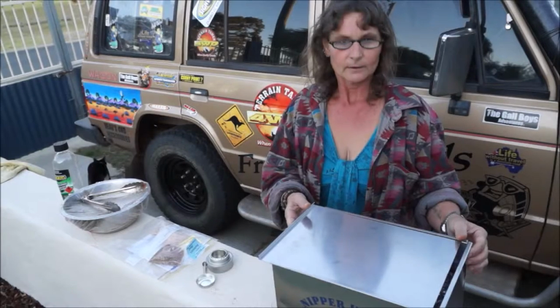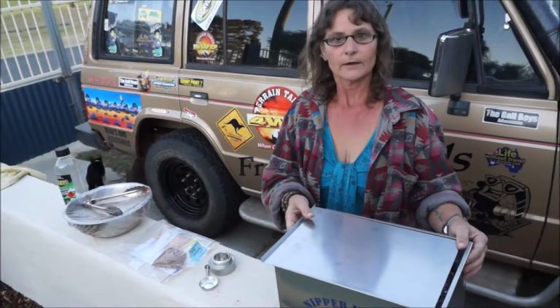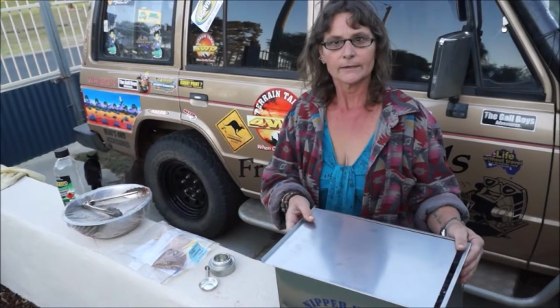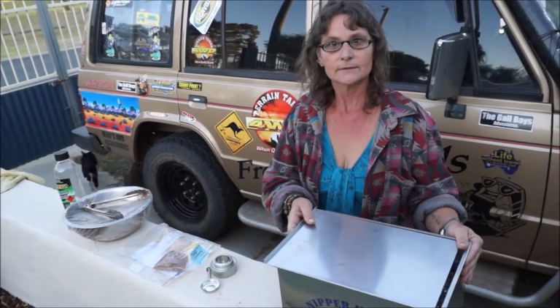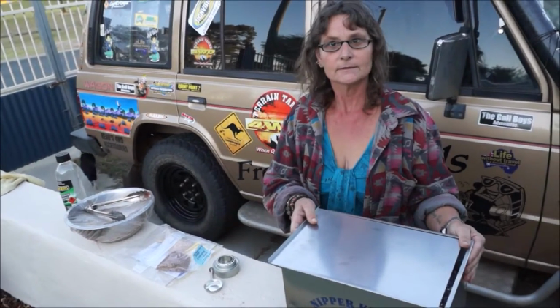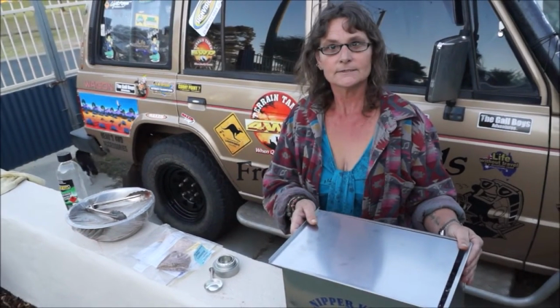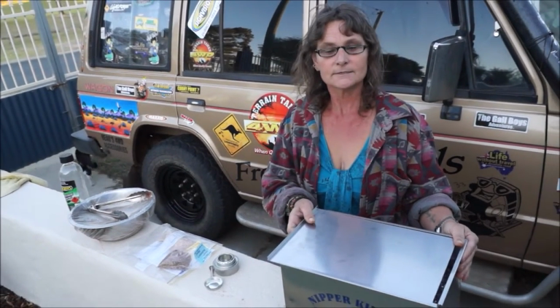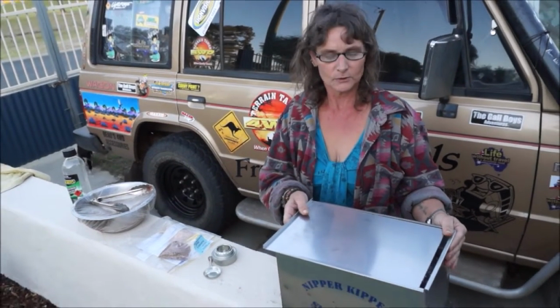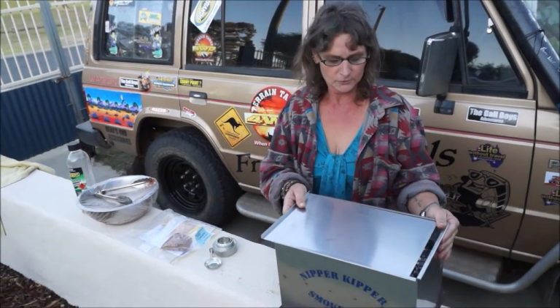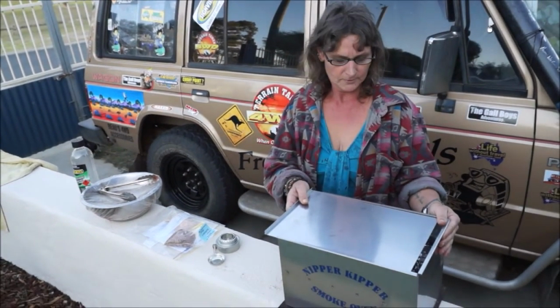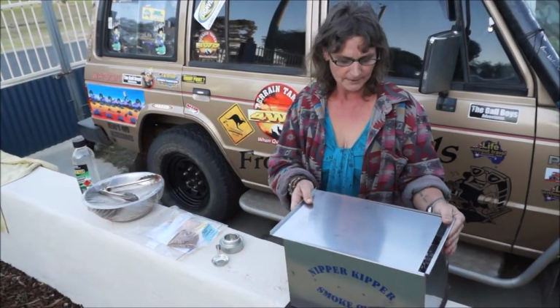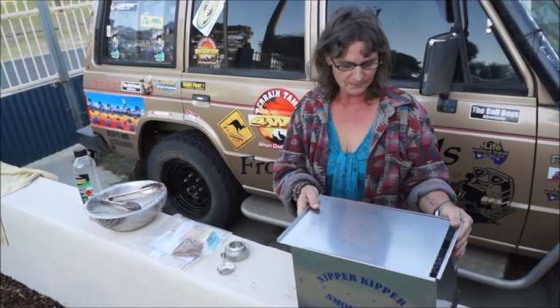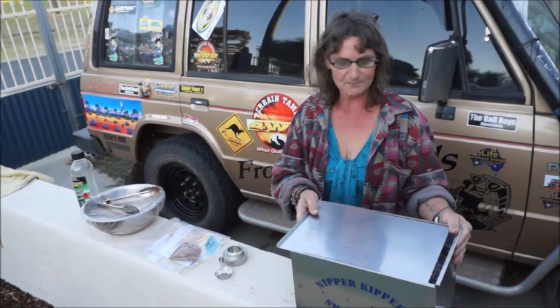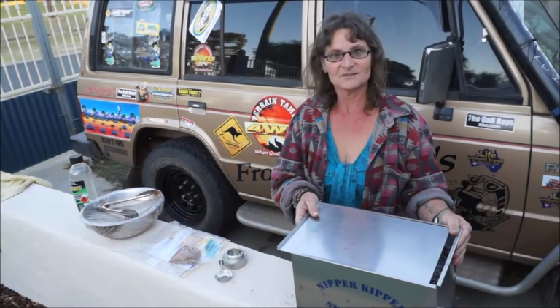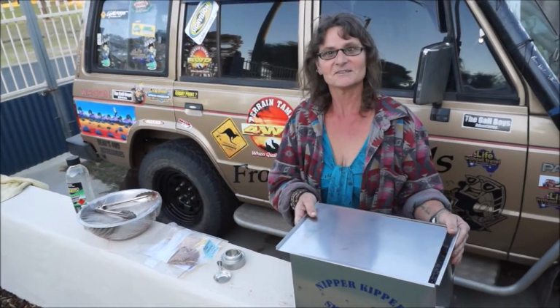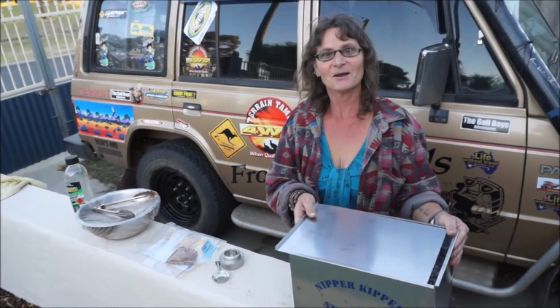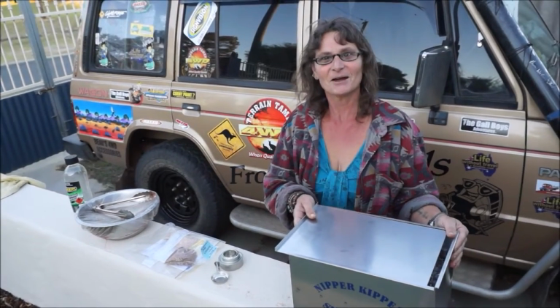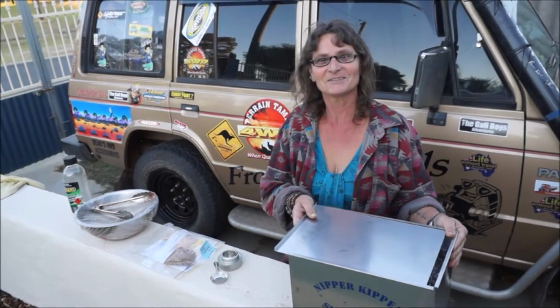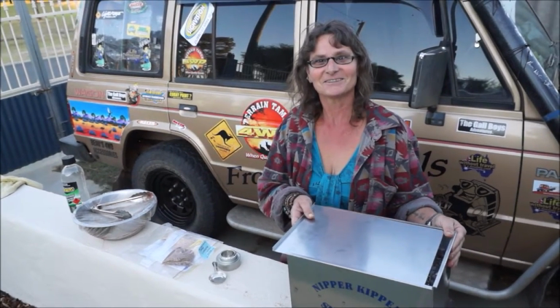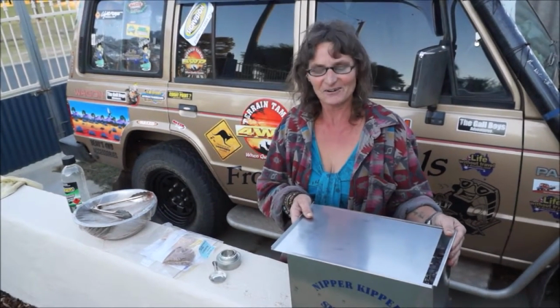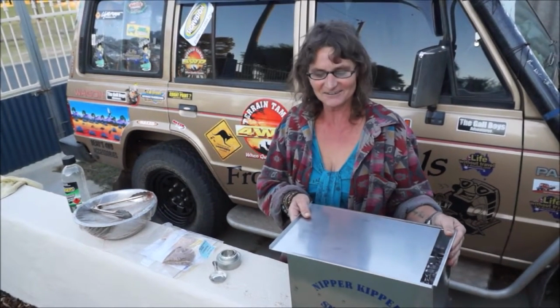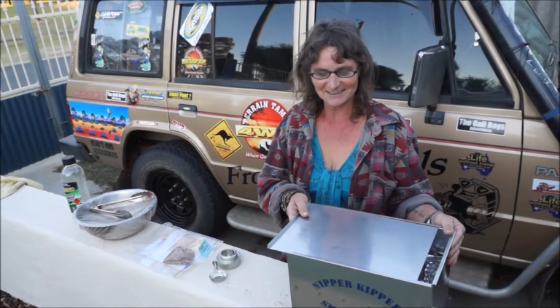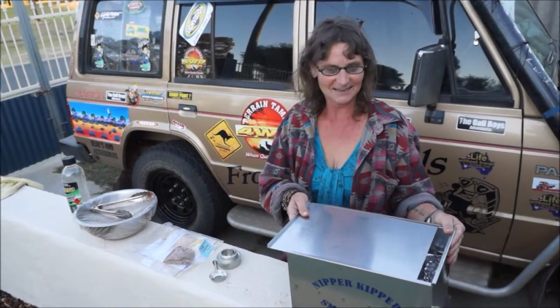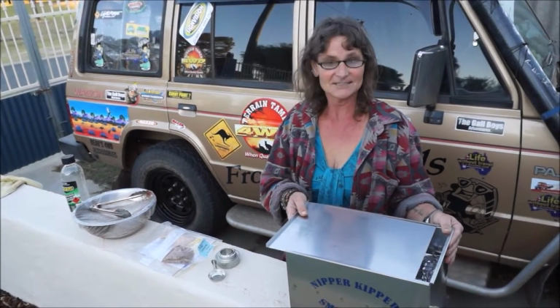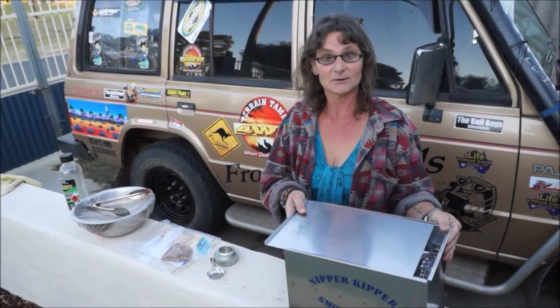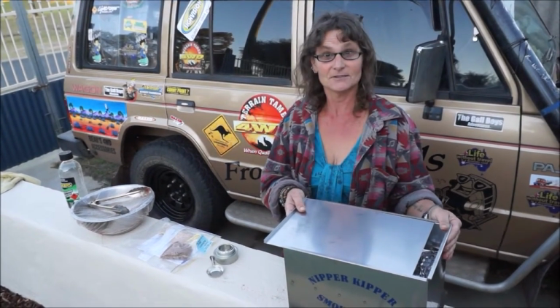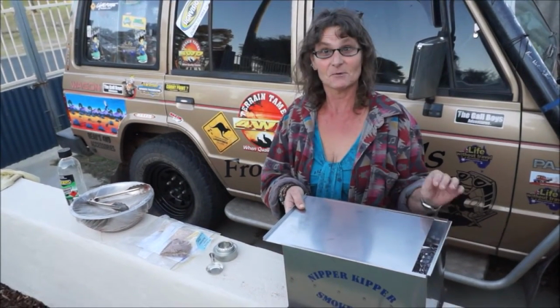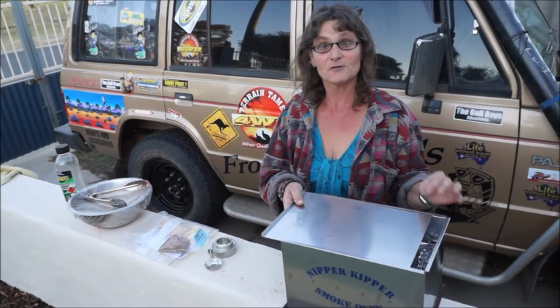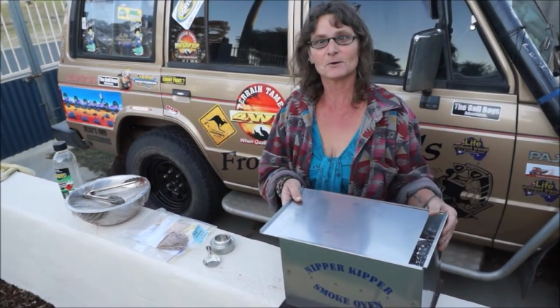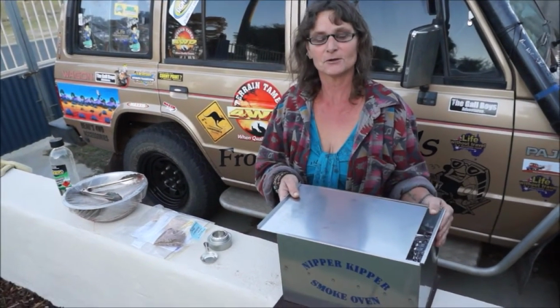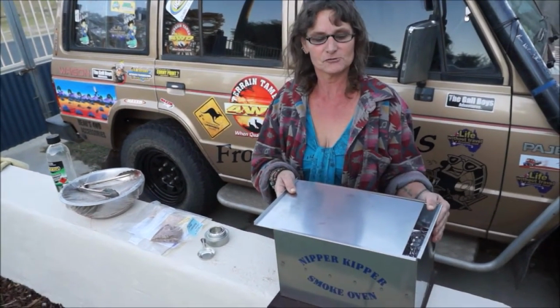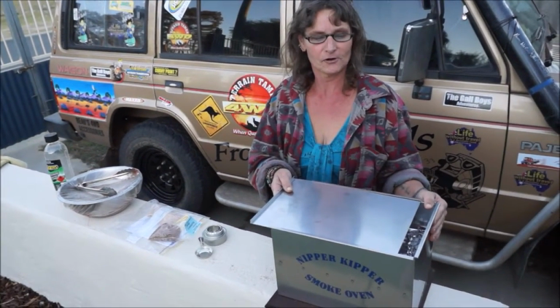This is my new Nippa Kippa smoke oven I got the other day. This is my first one I'm going to try.